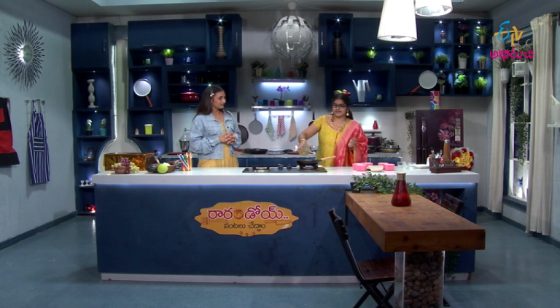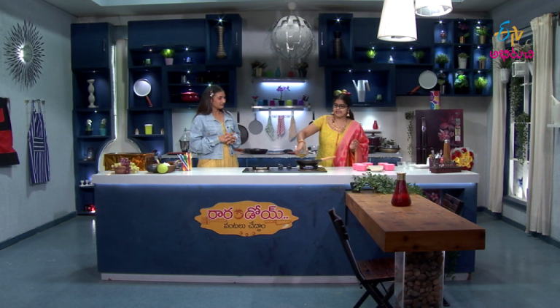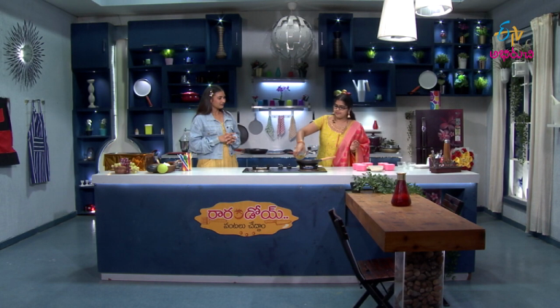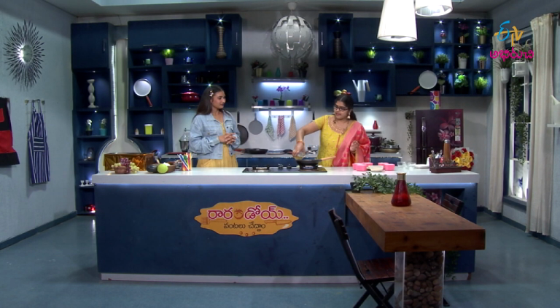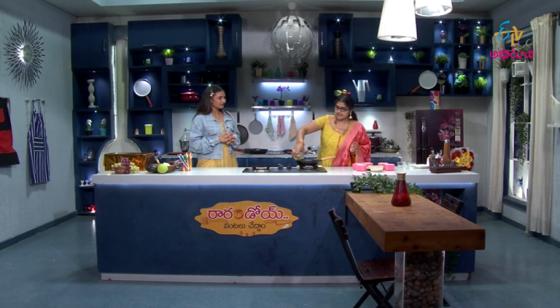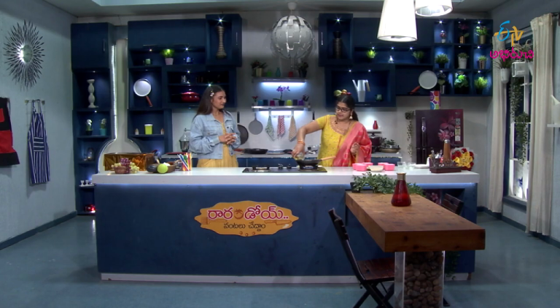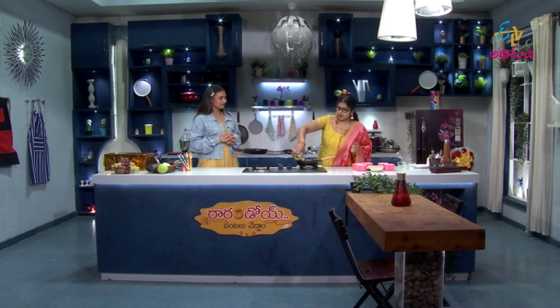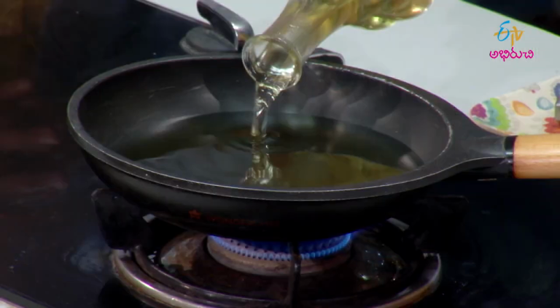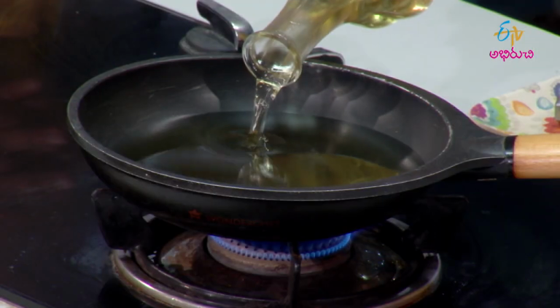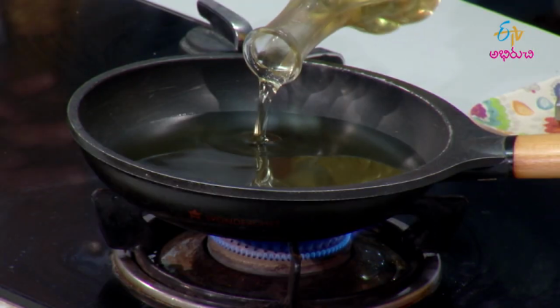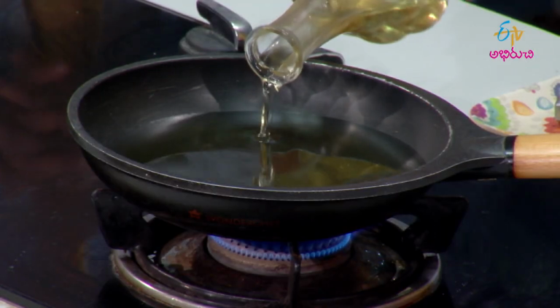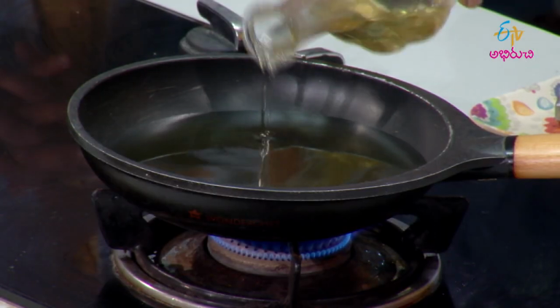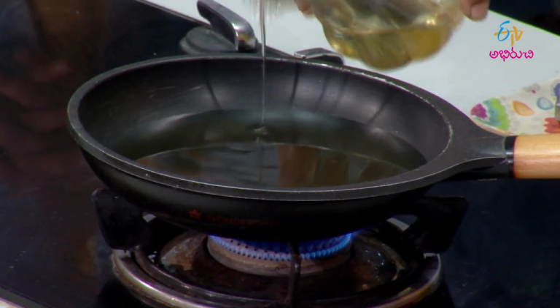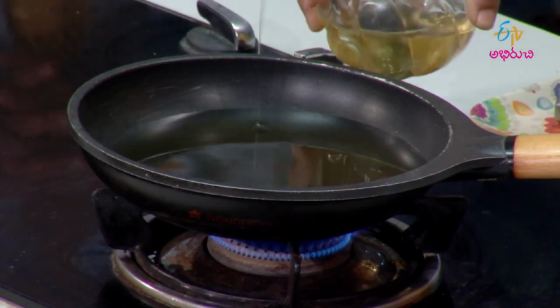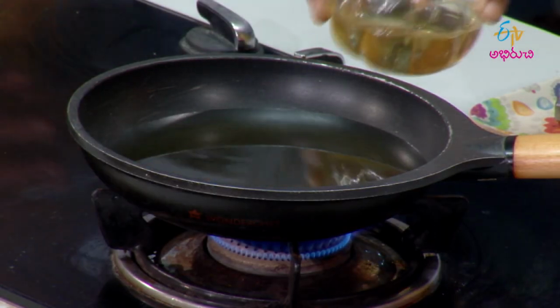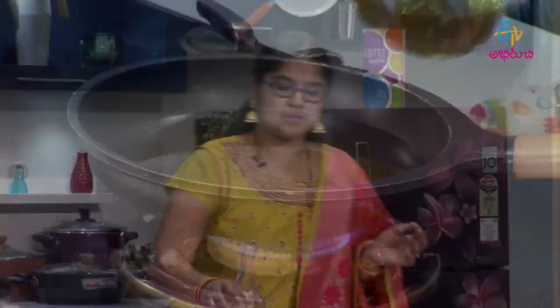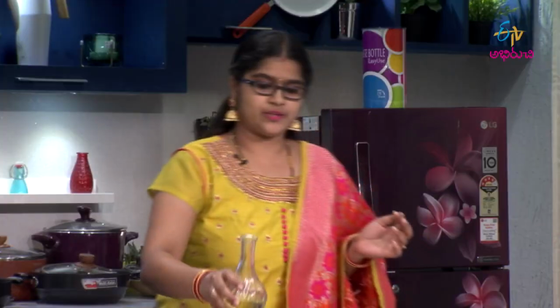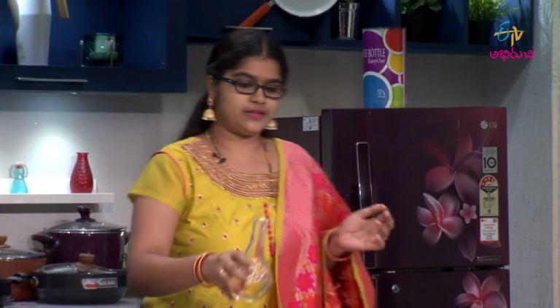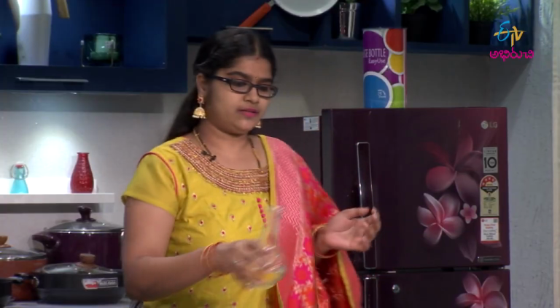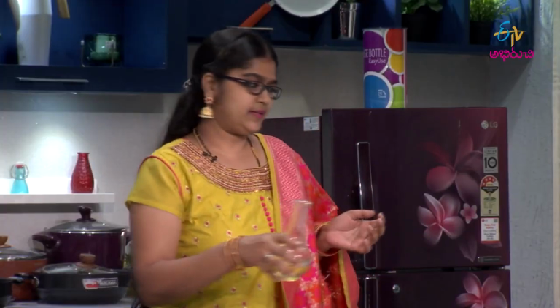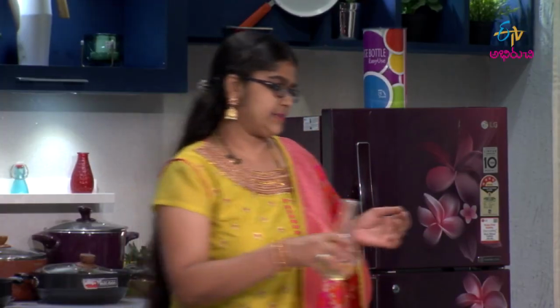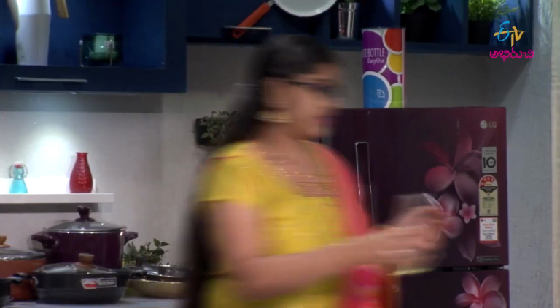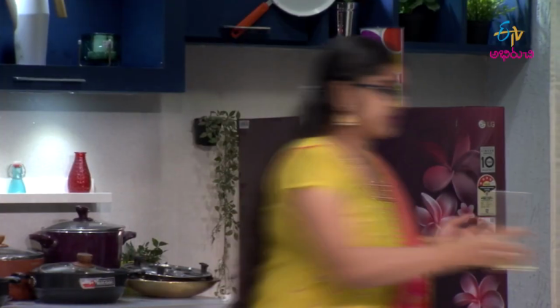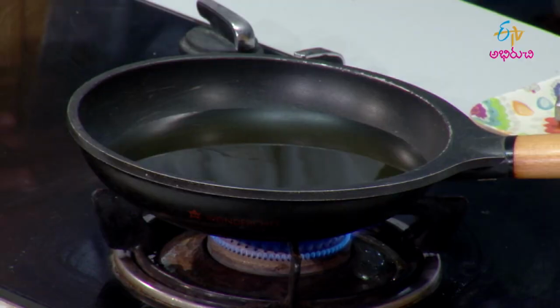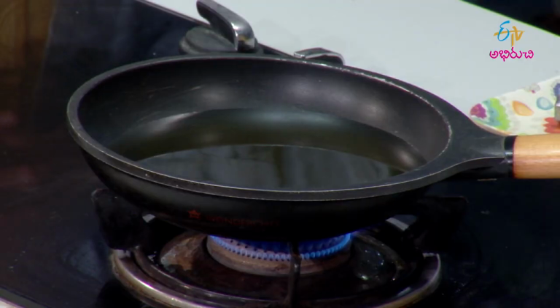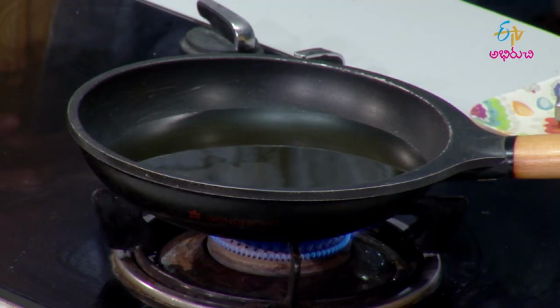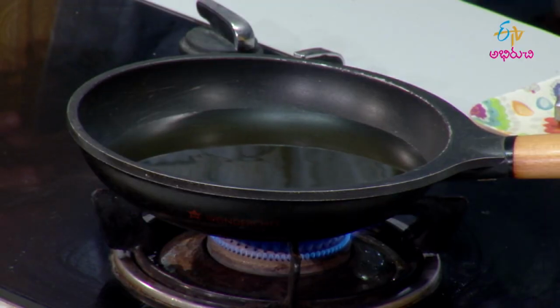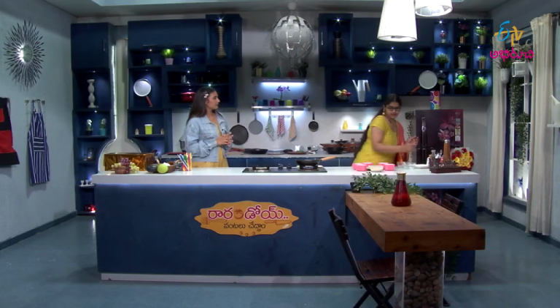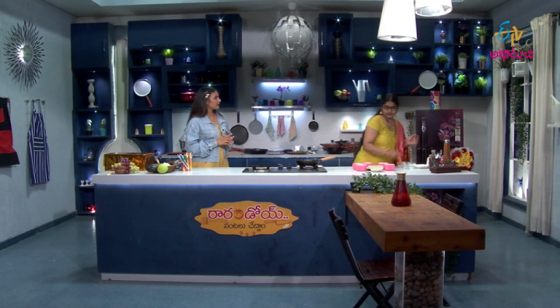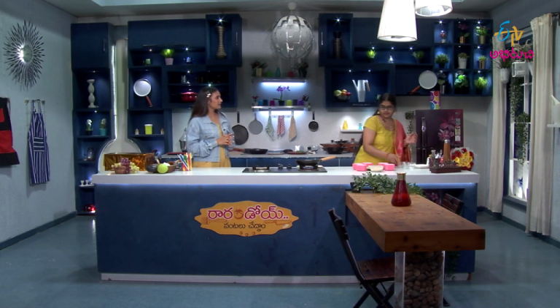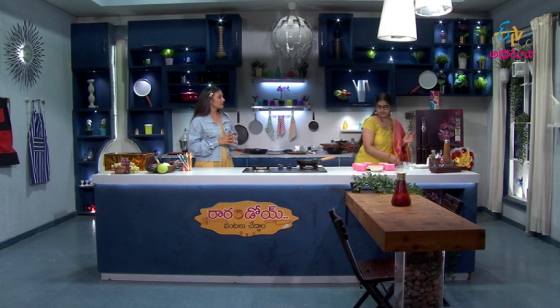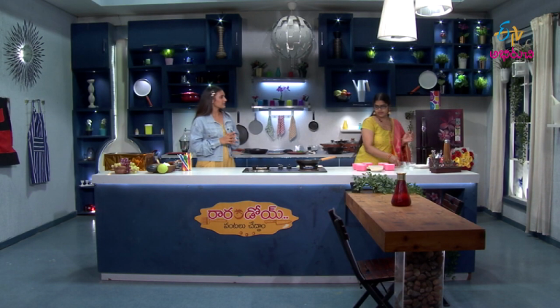We'll deep fry these. Turn them in the oil and heat it up until they're done.